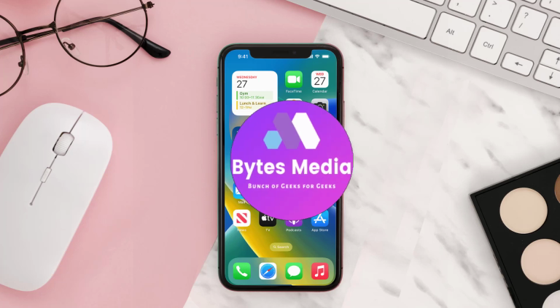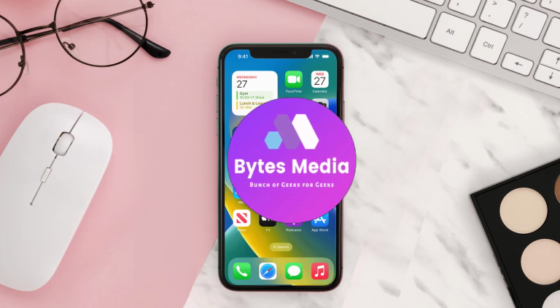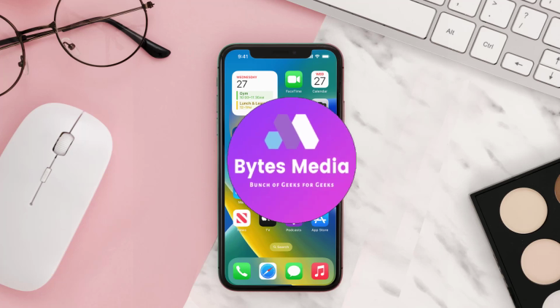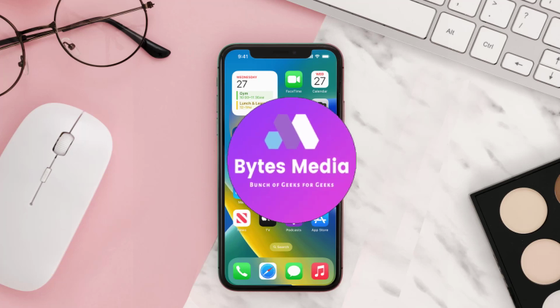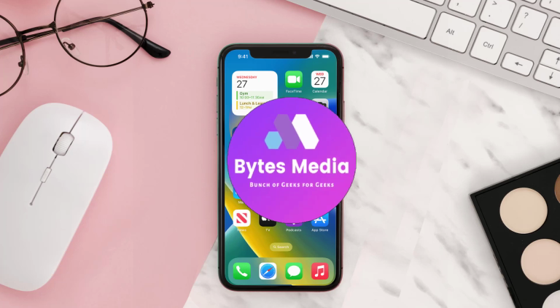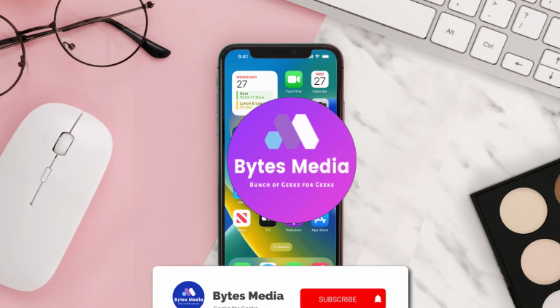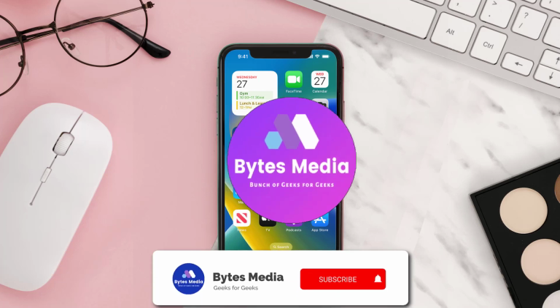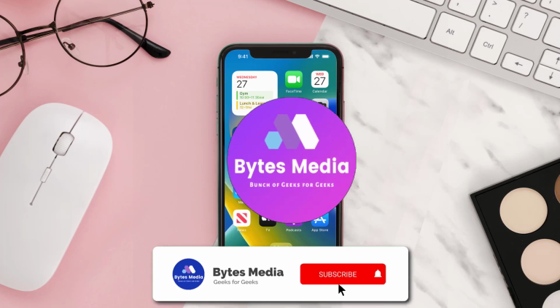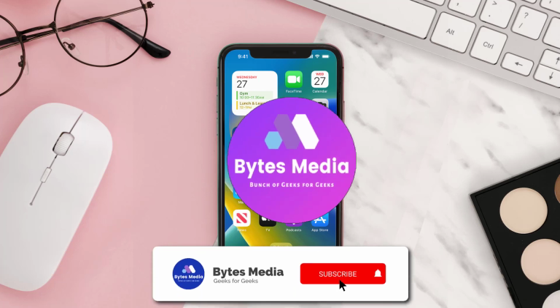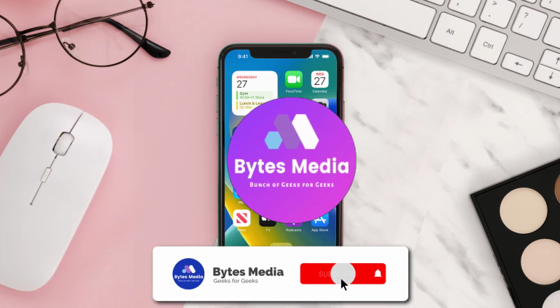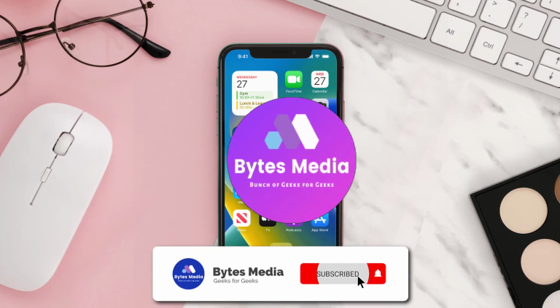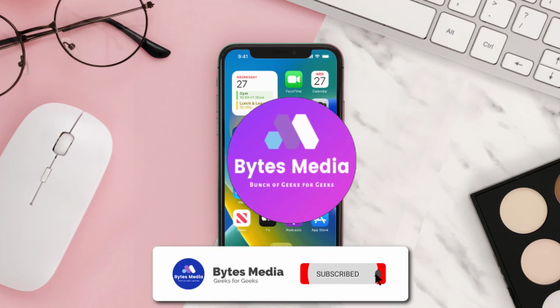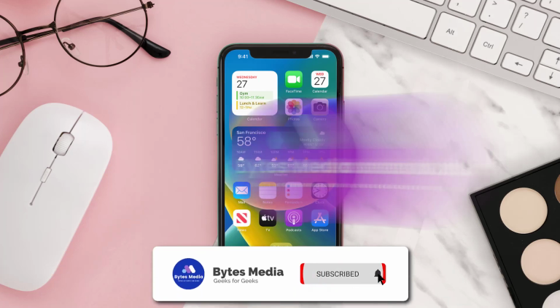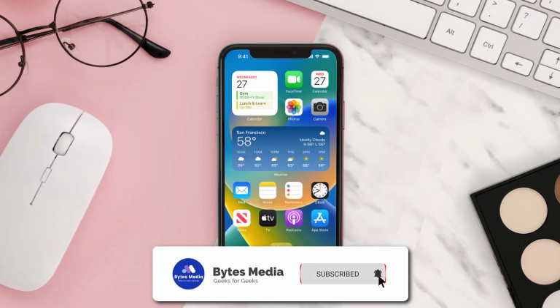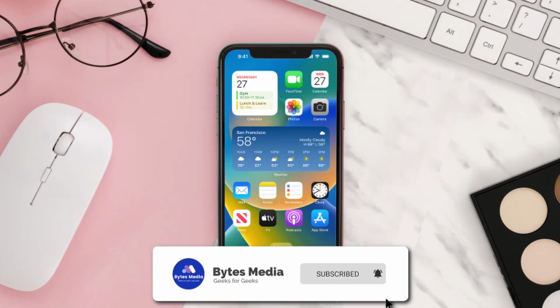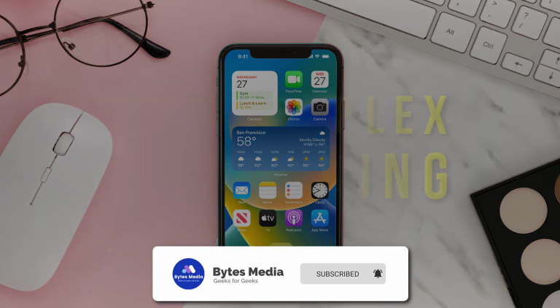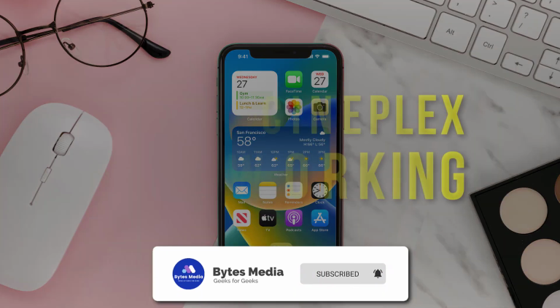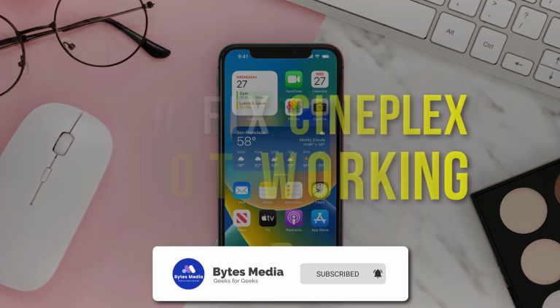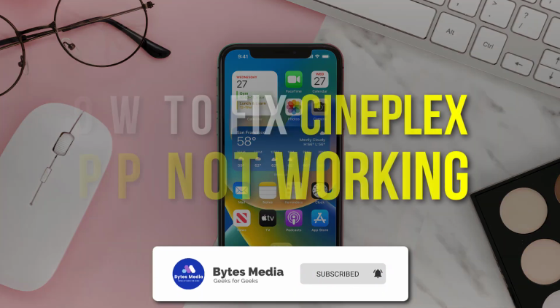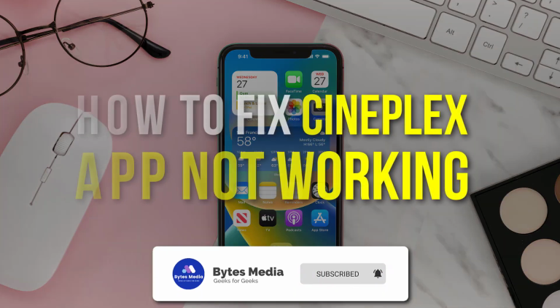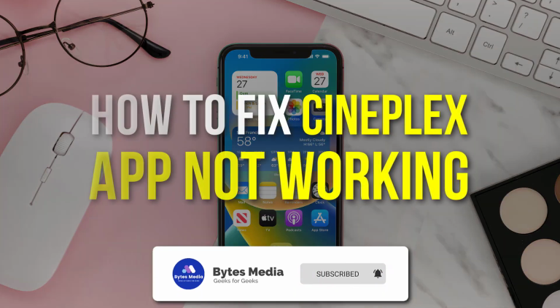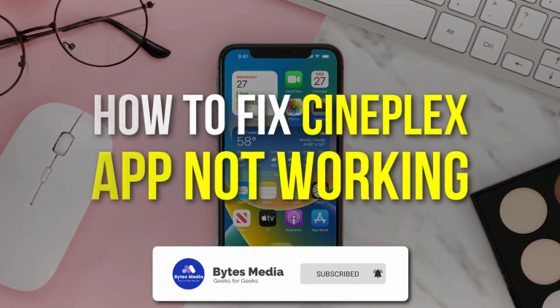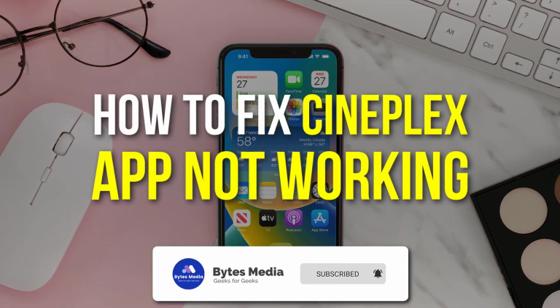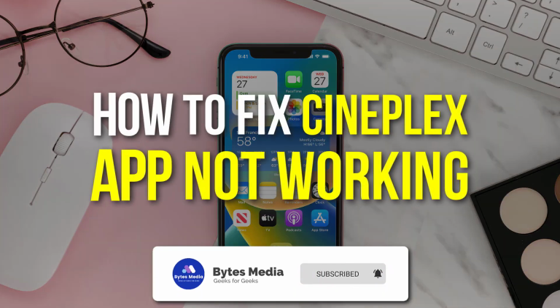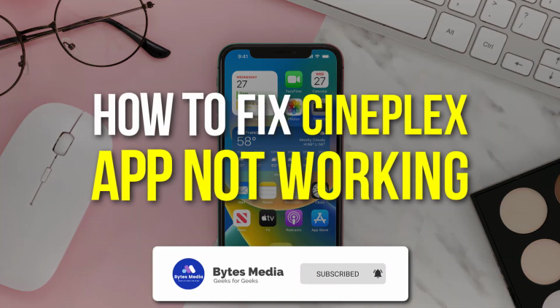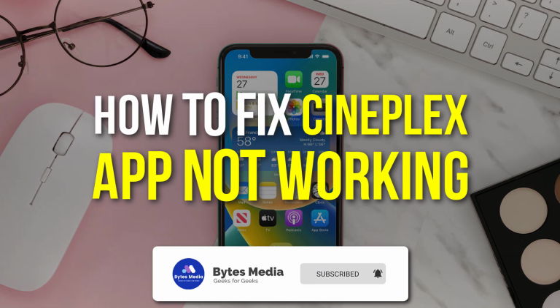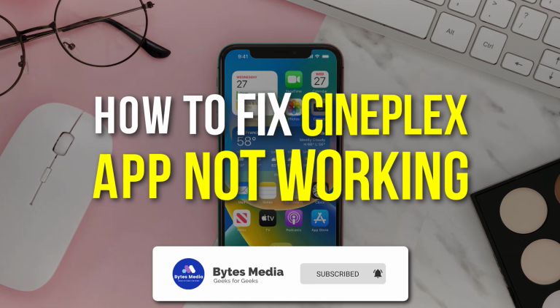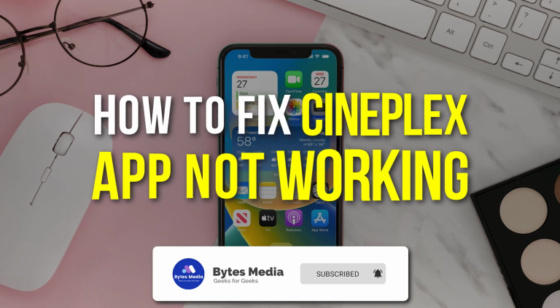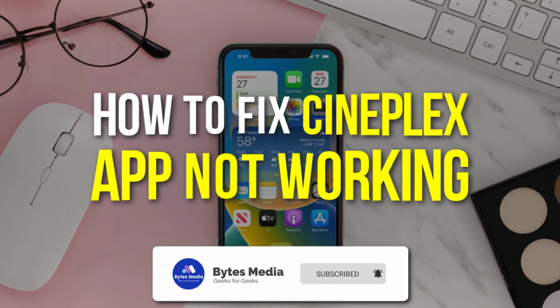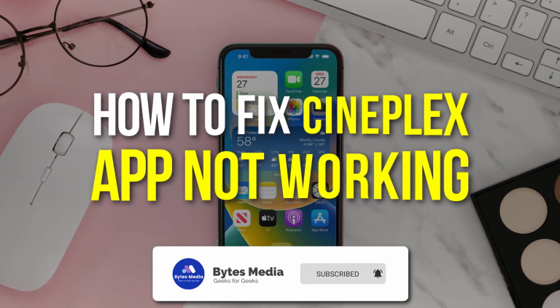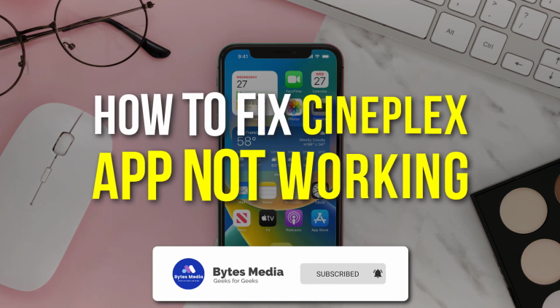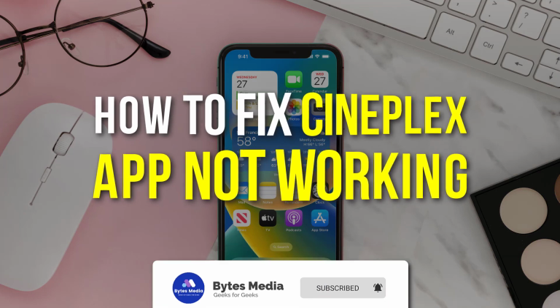Hey guys, I'm Anna and today I'm going to show you how to fix the Cineplex mobile app not working.